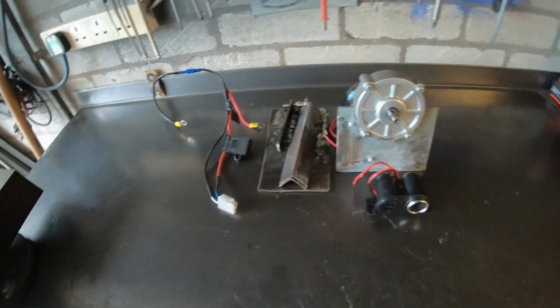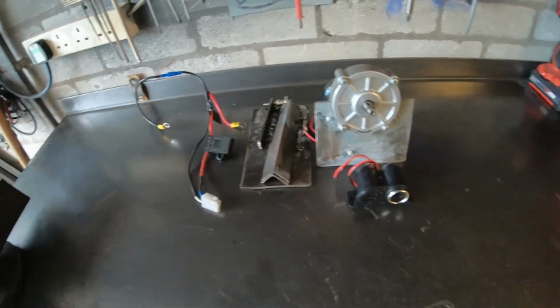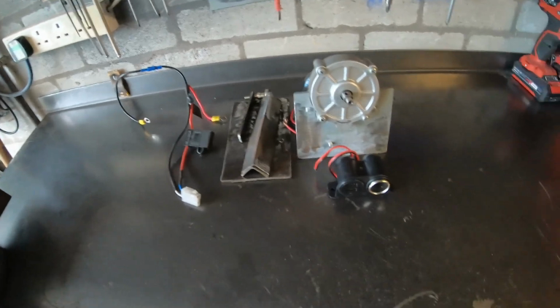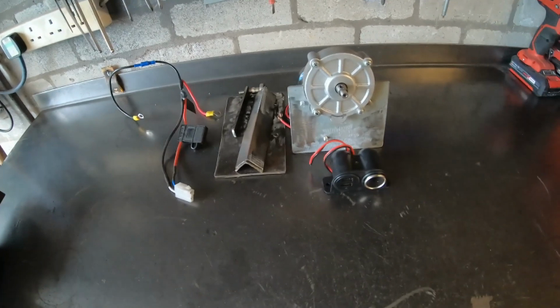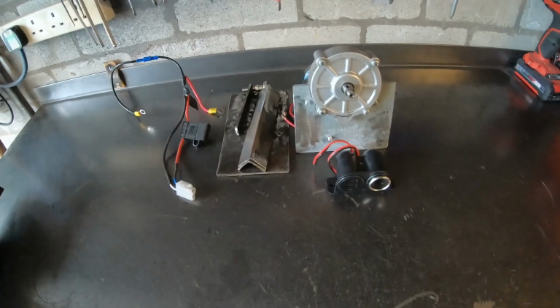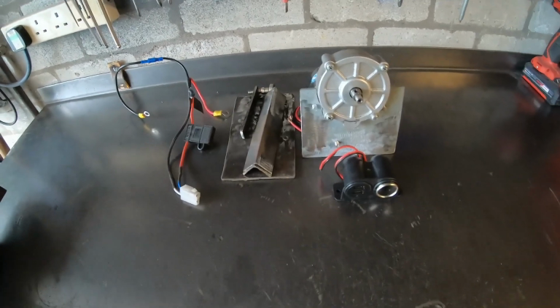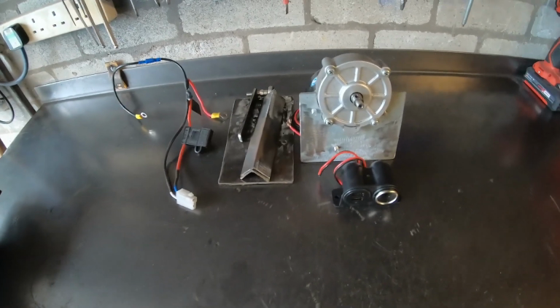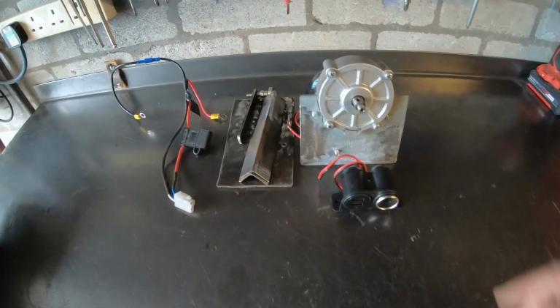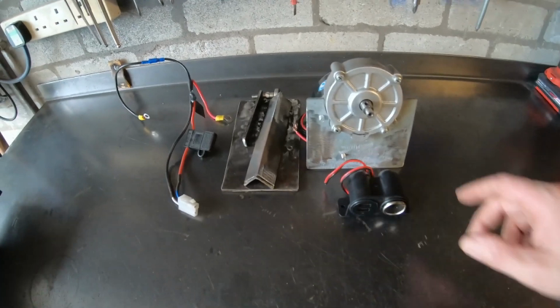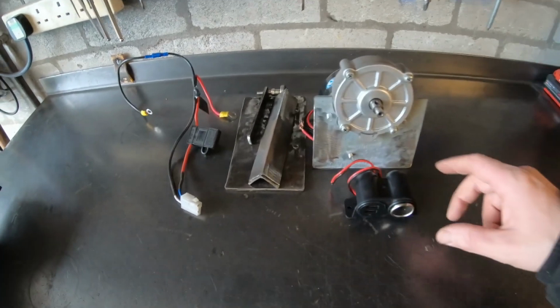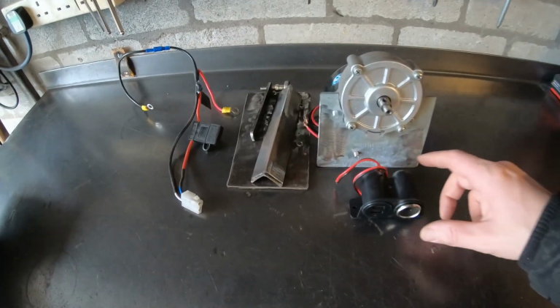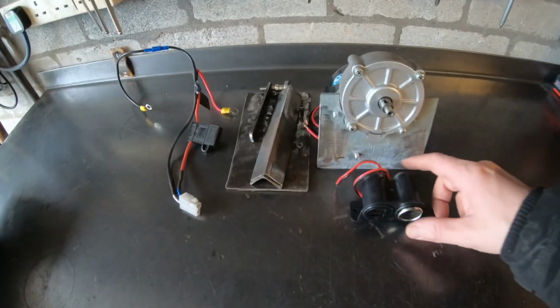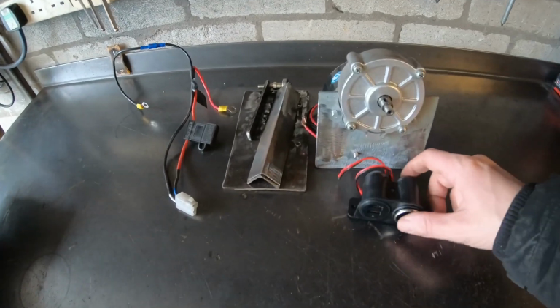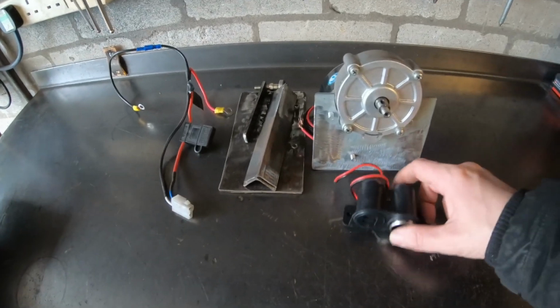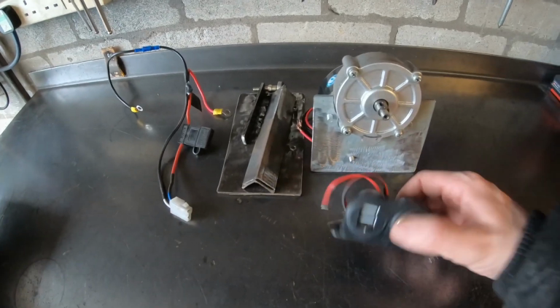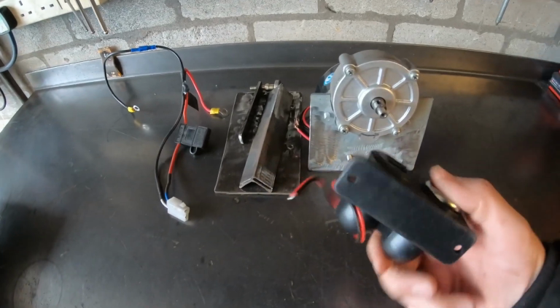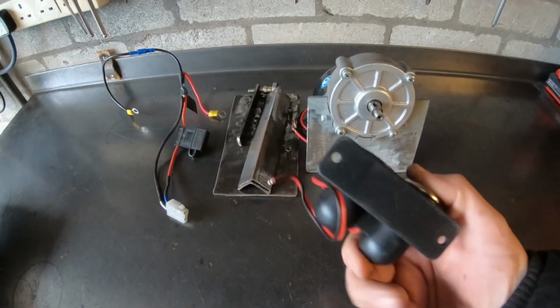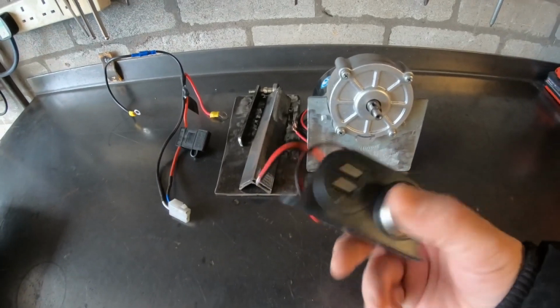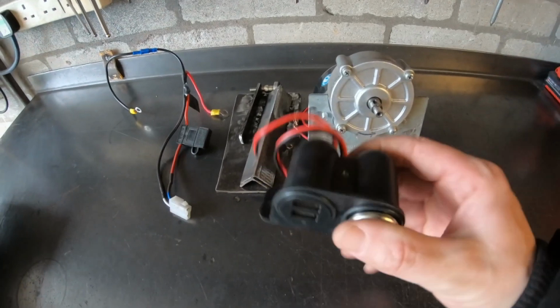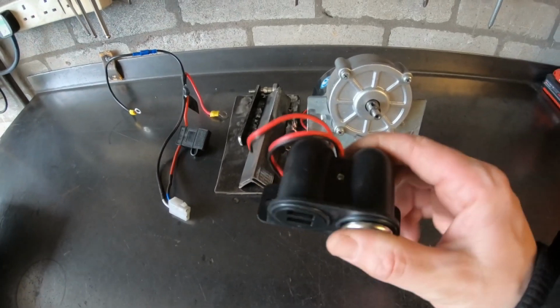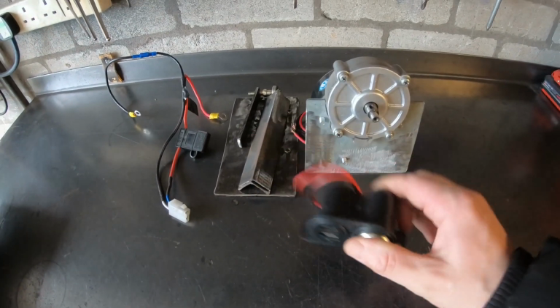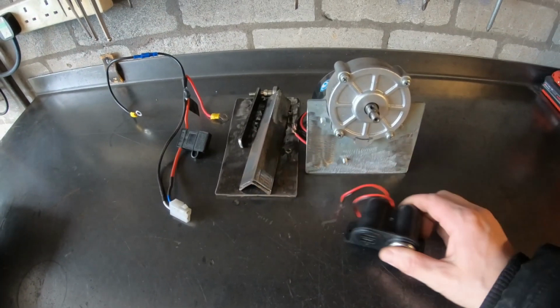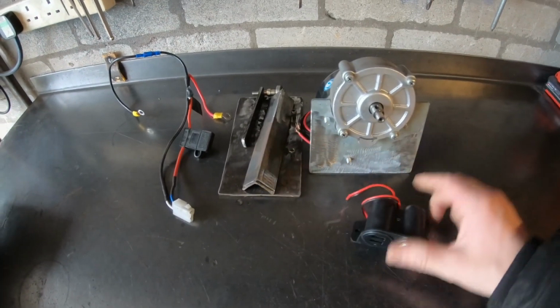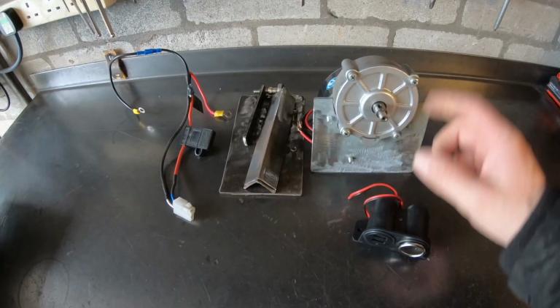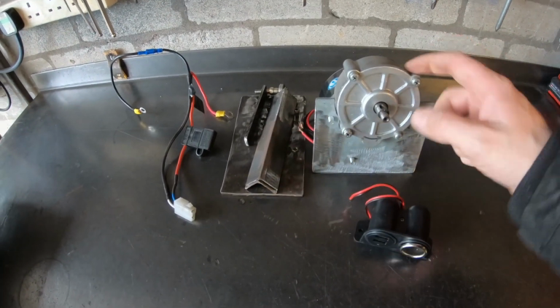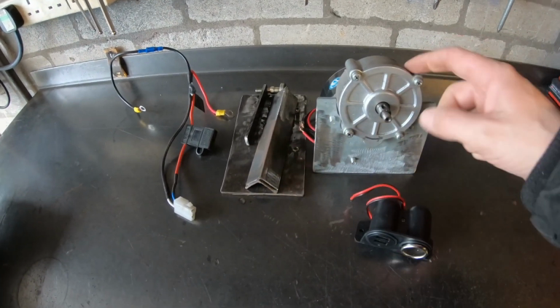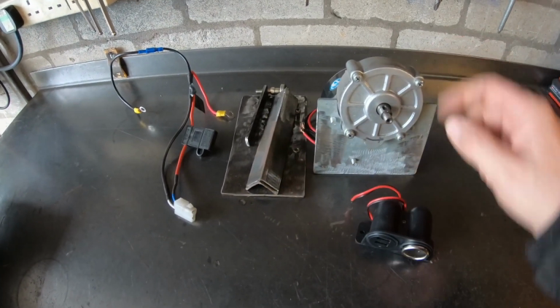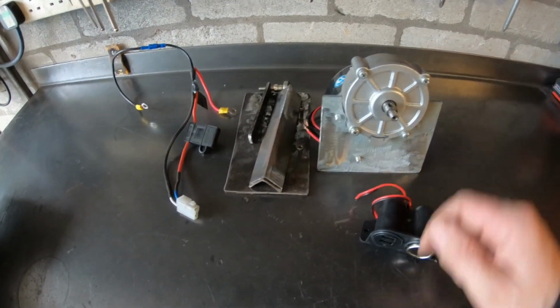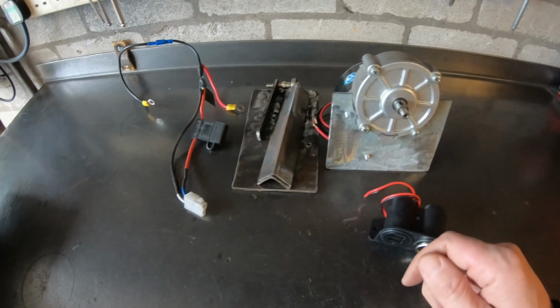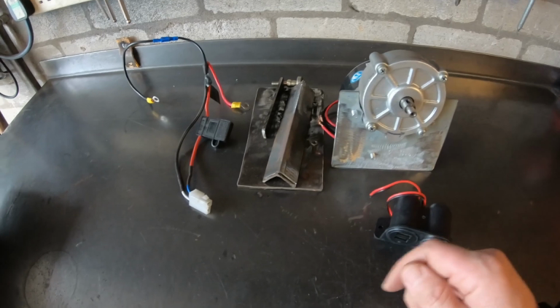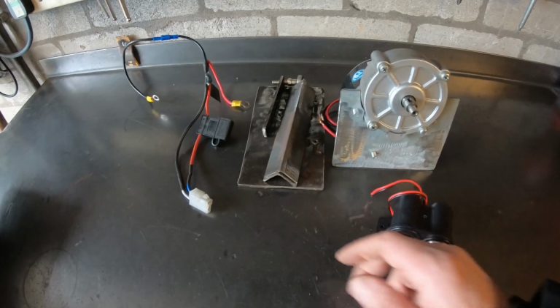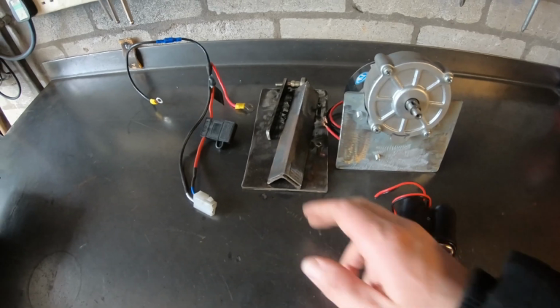So with that in mind, here's a few bits and bobs: a cigarette lighter and a DC motor.